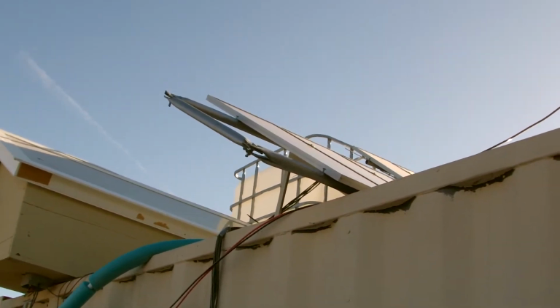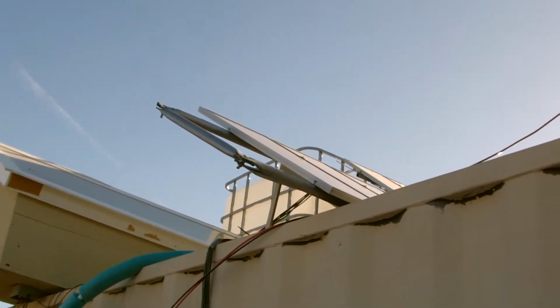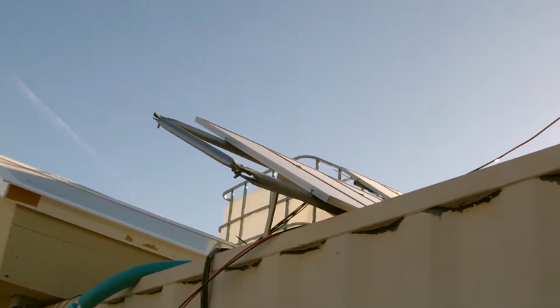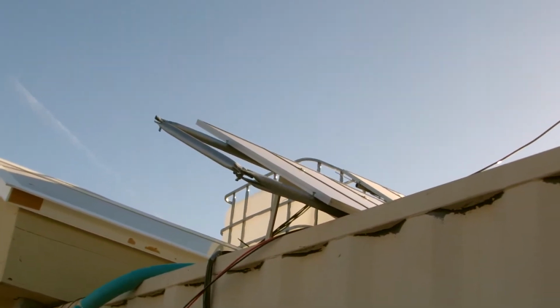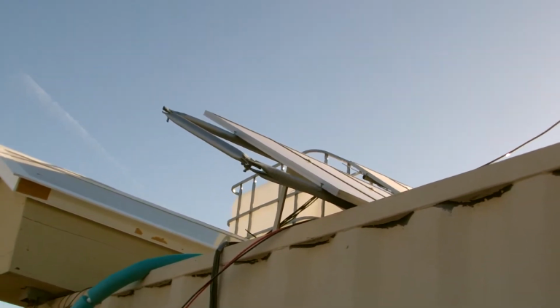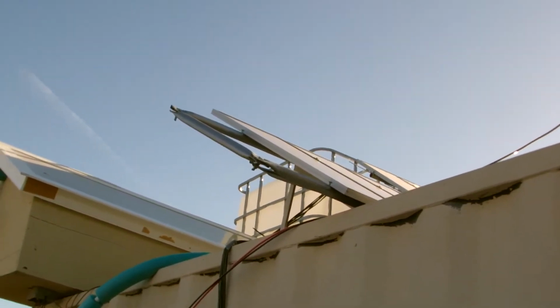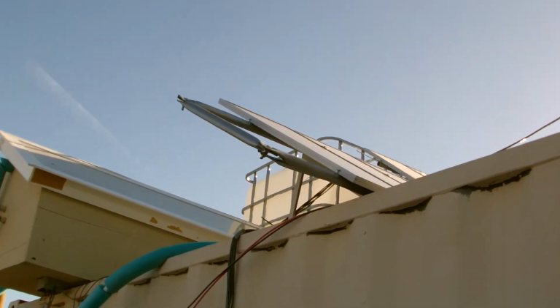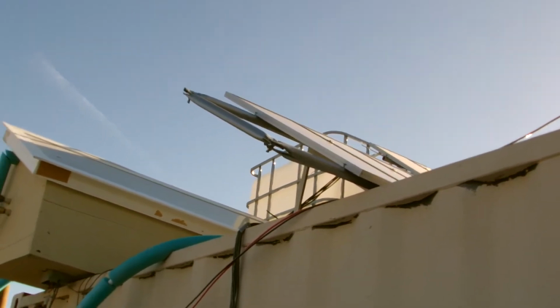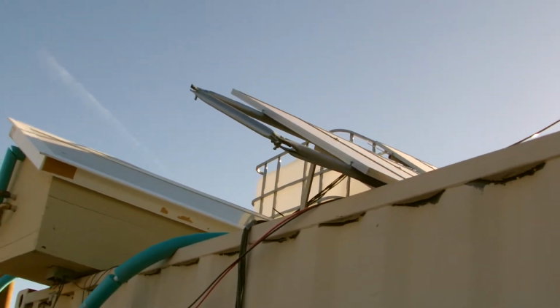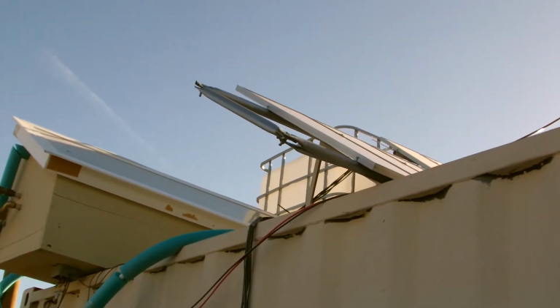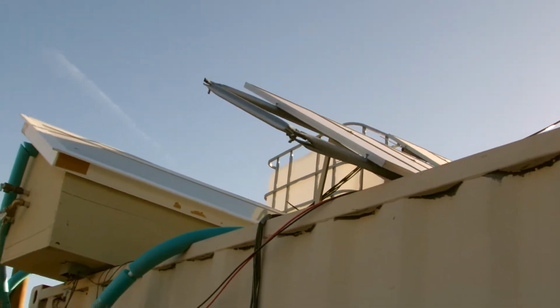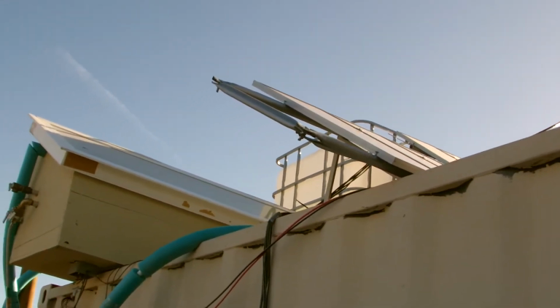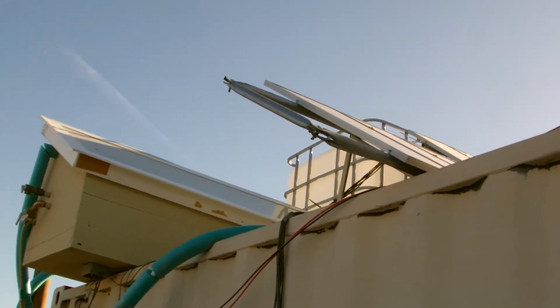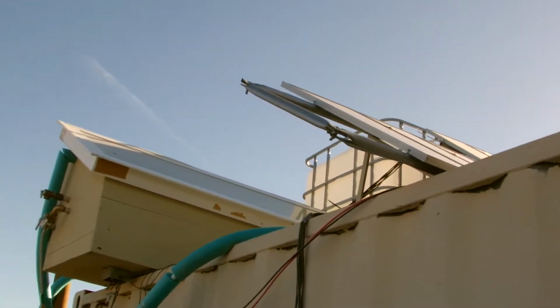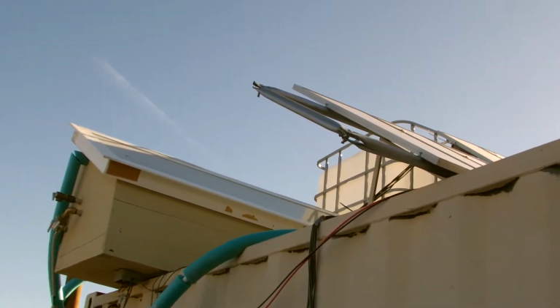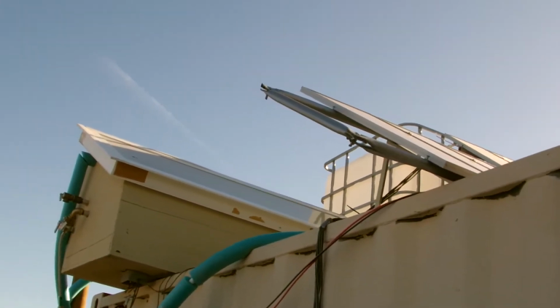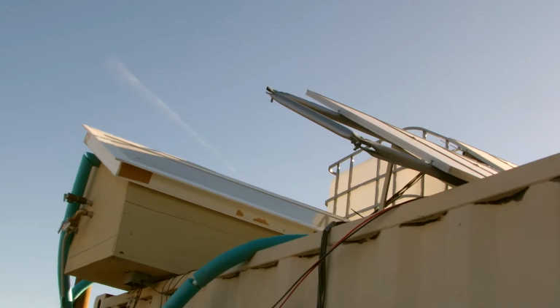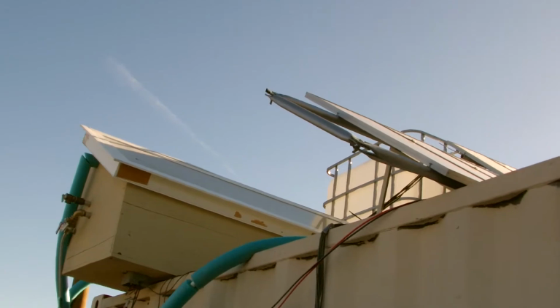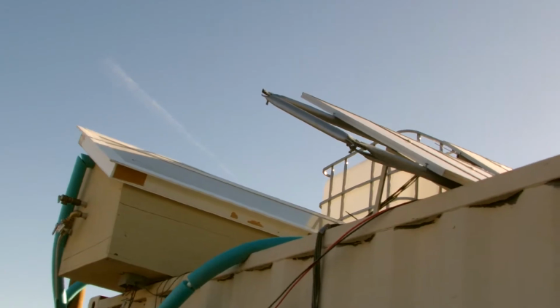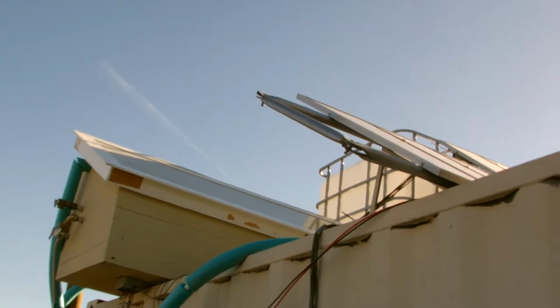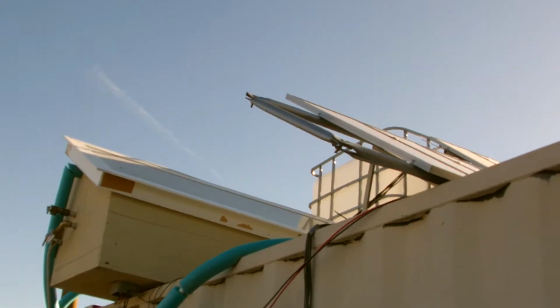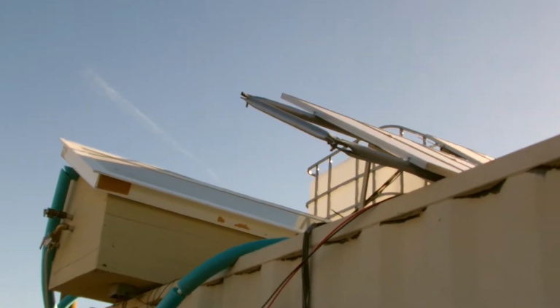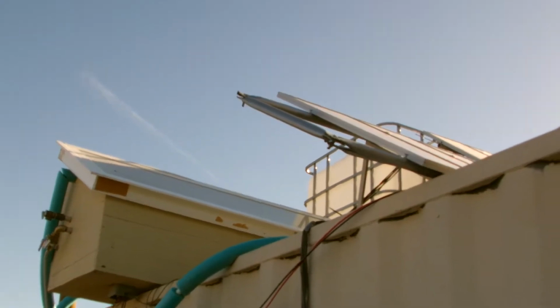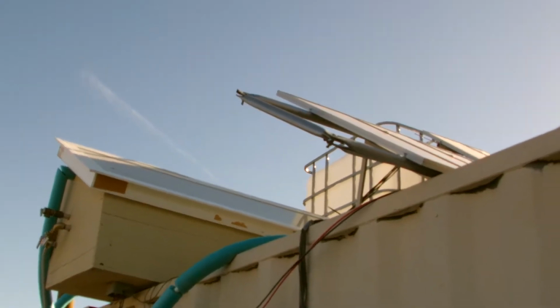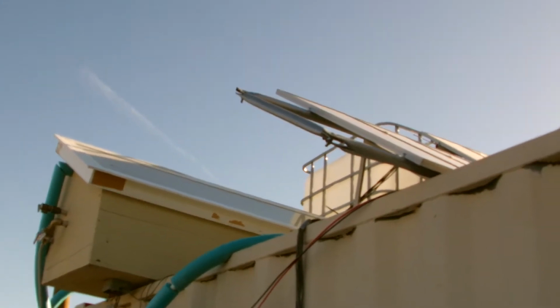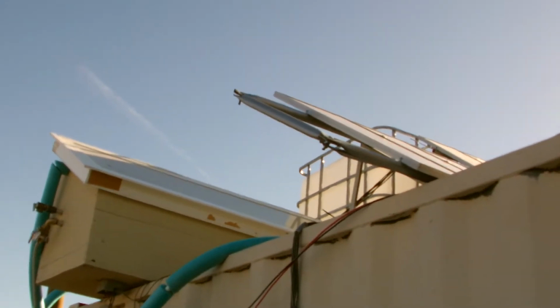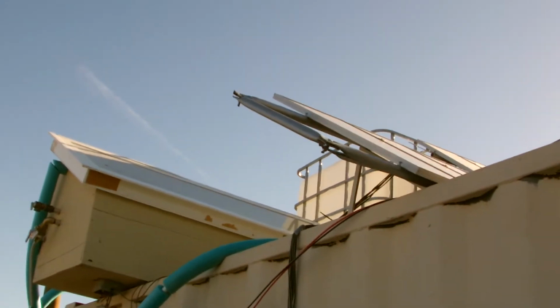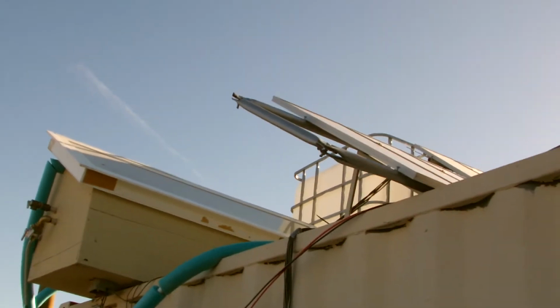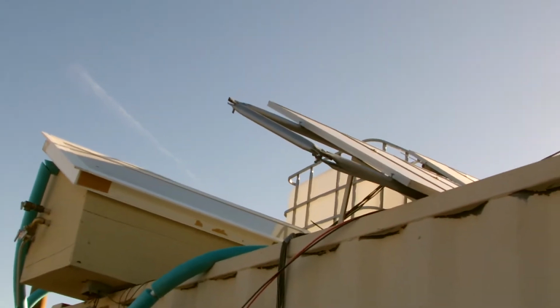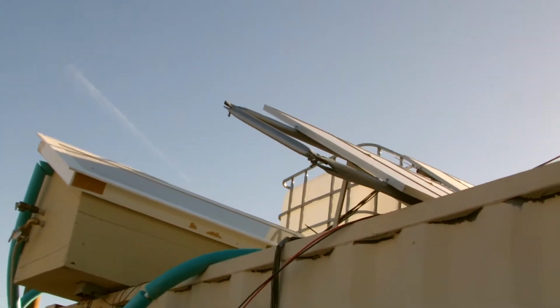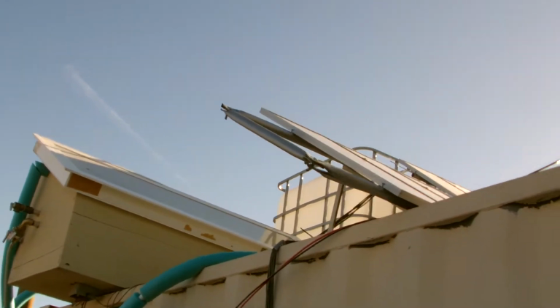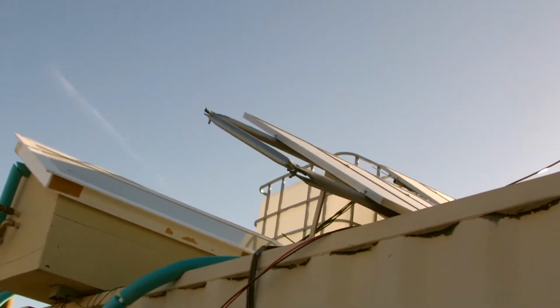Welcome to Bobtown. This is part two of the solar panel project.